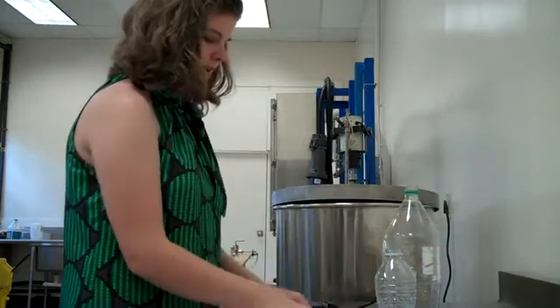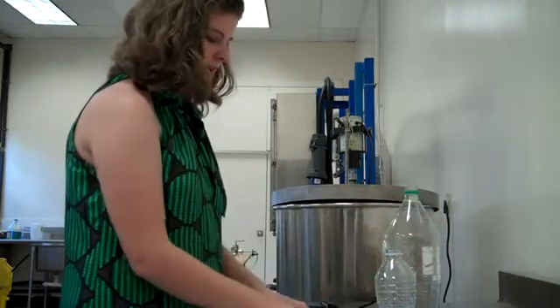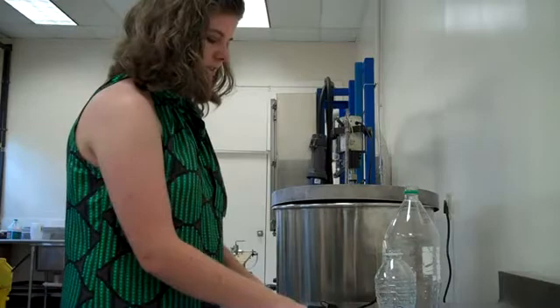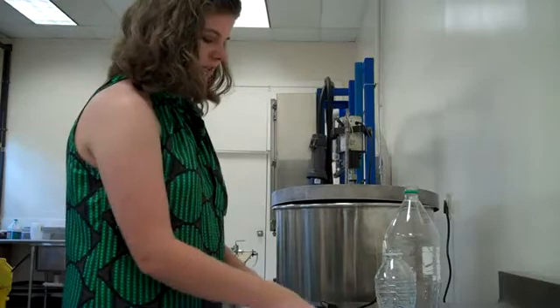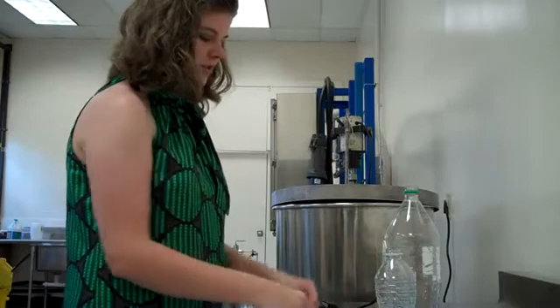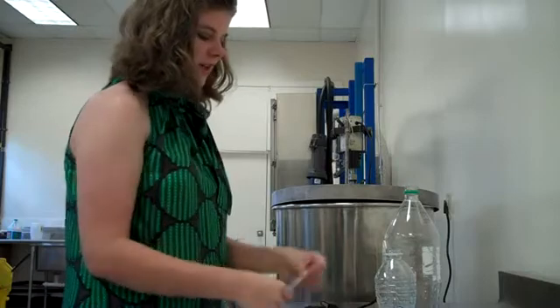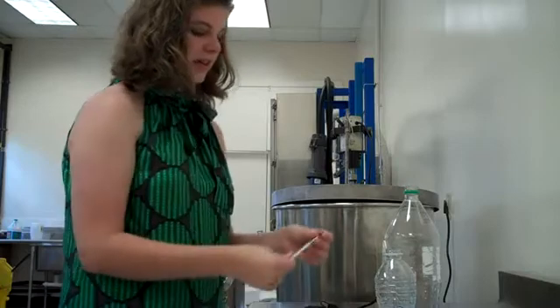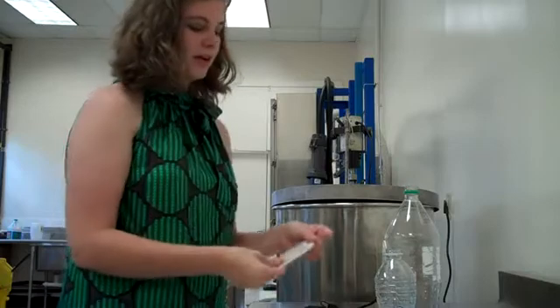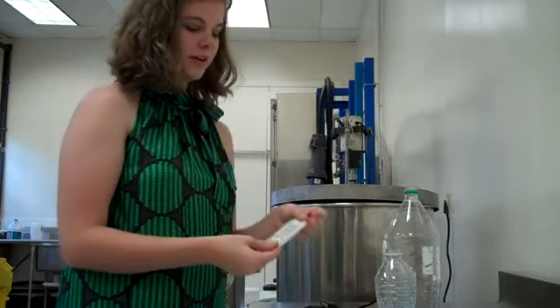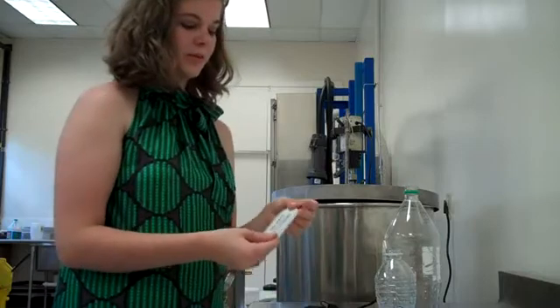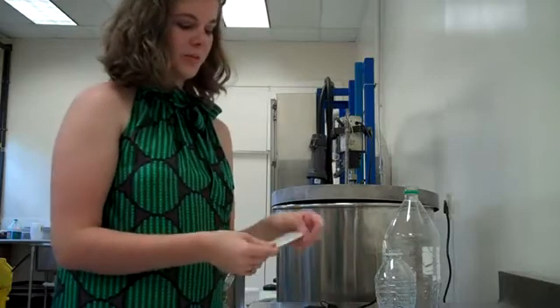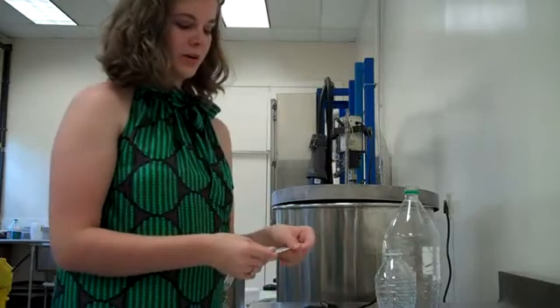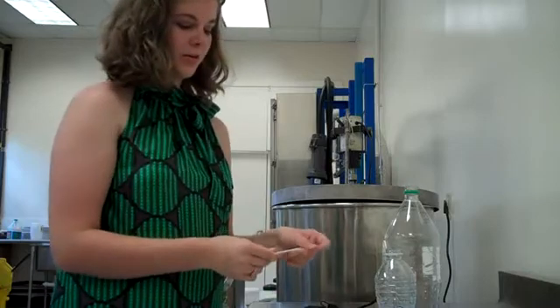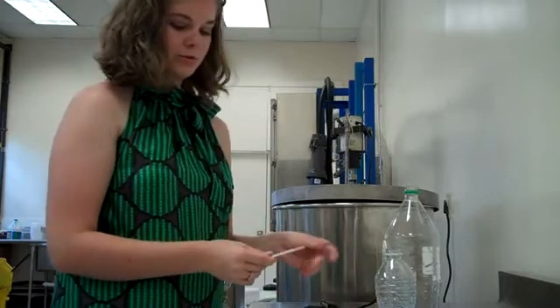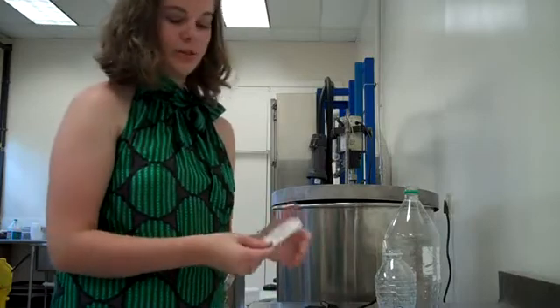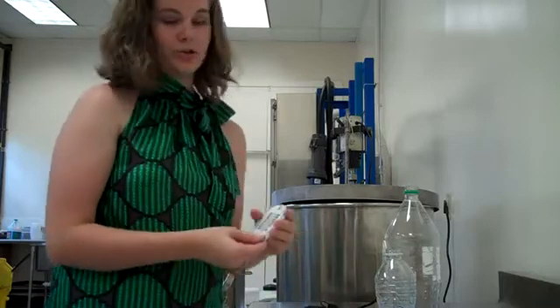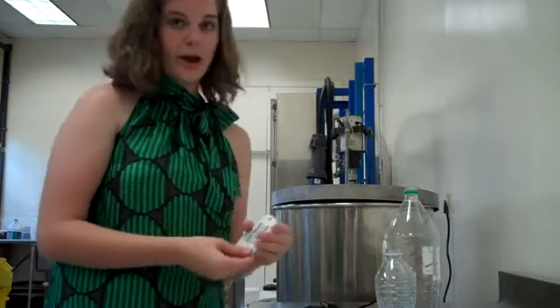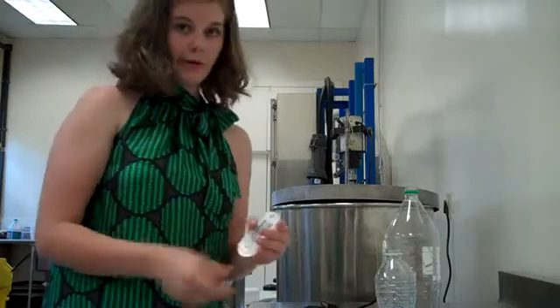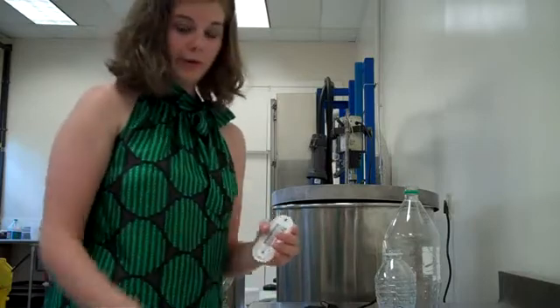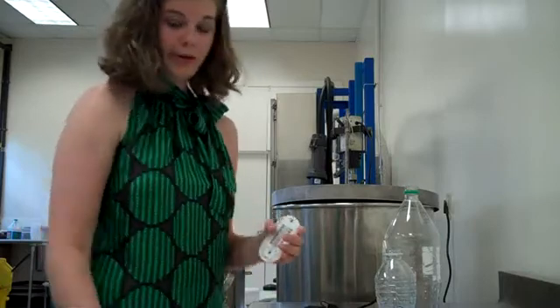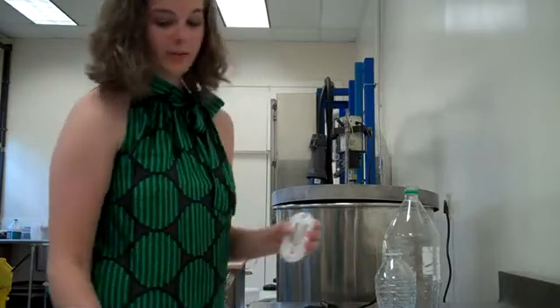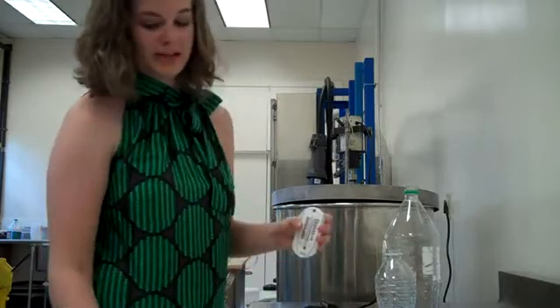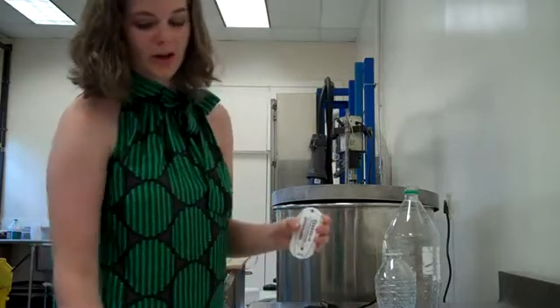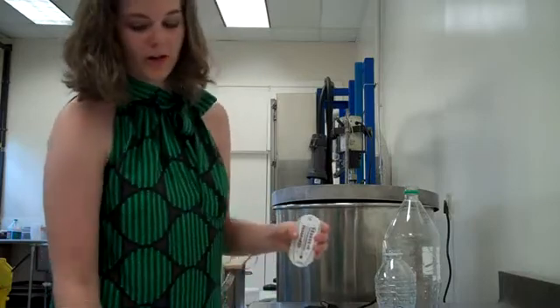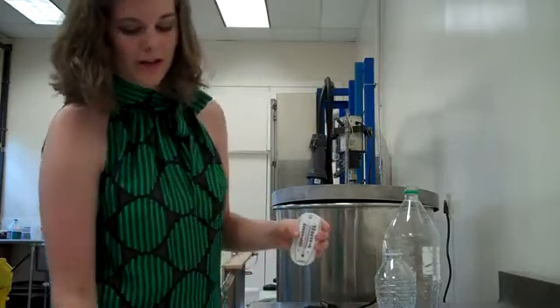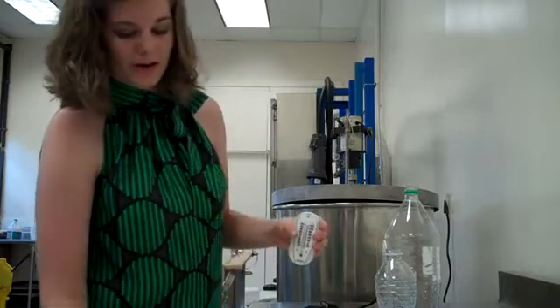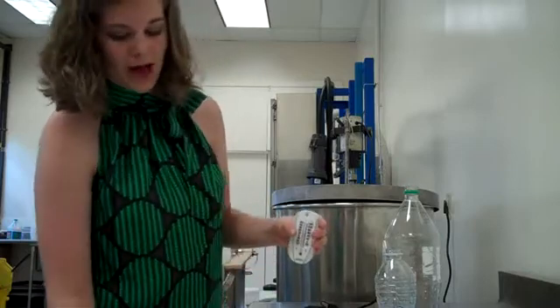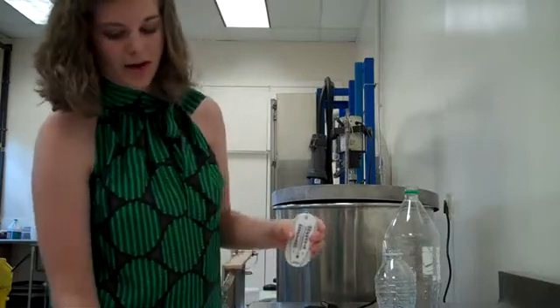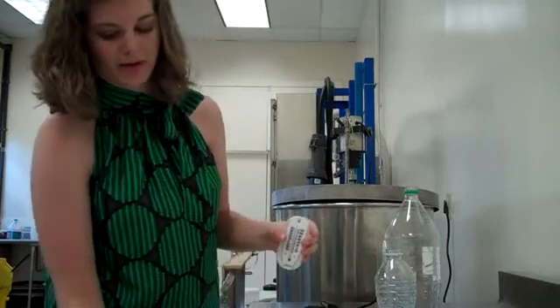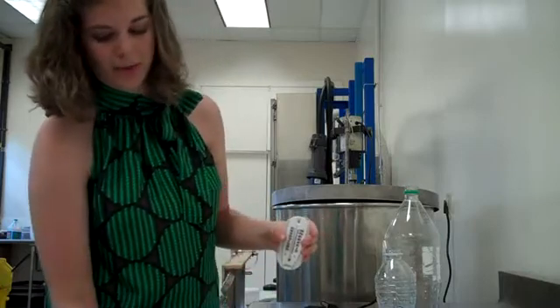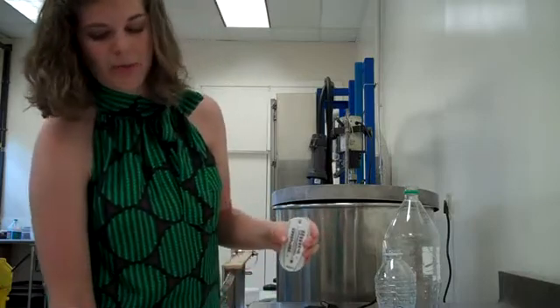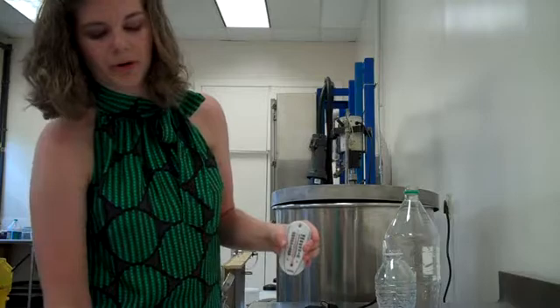Next, you take the other thermometer, which will be your dry bulb, and you place it on the other side of the wet bulb.